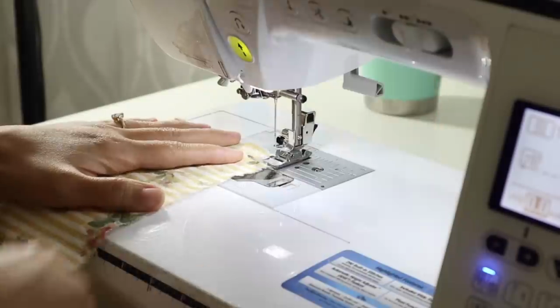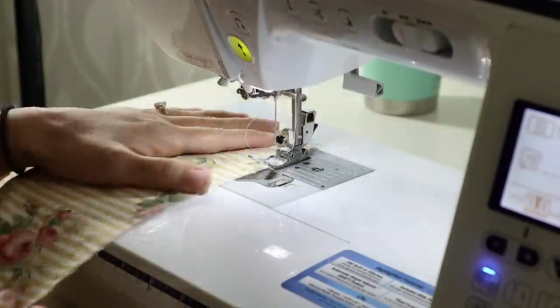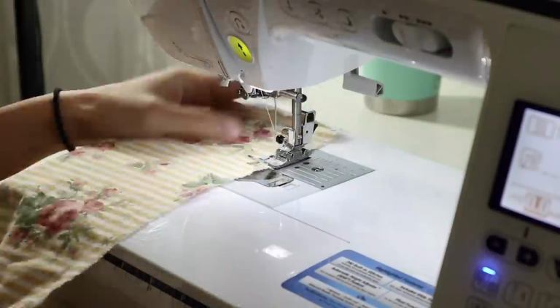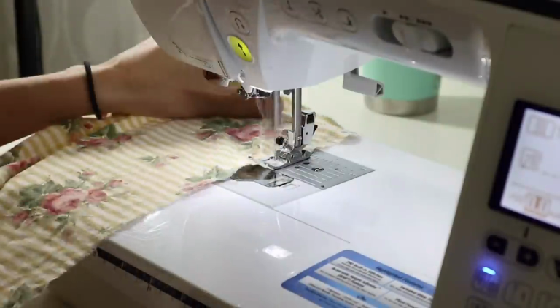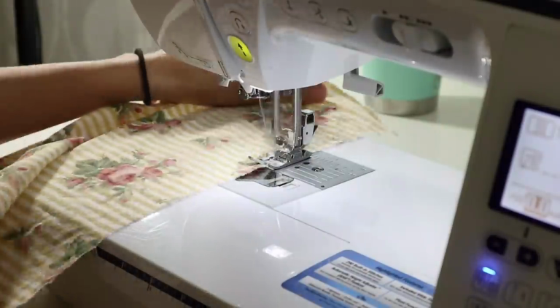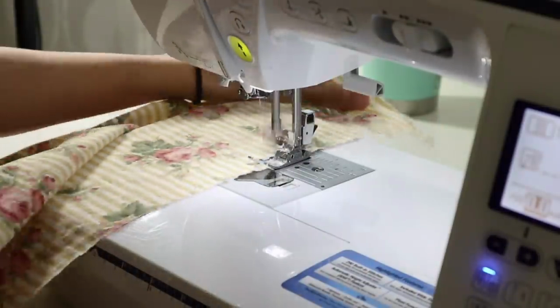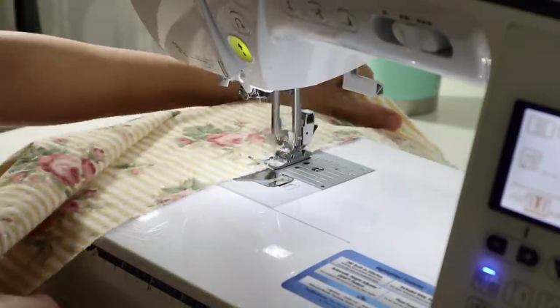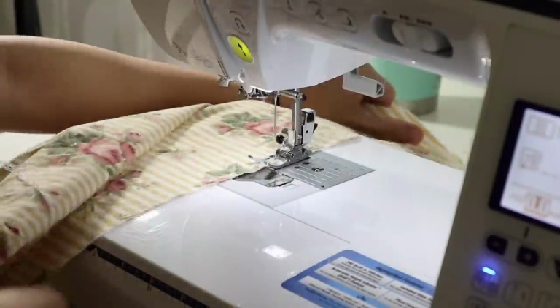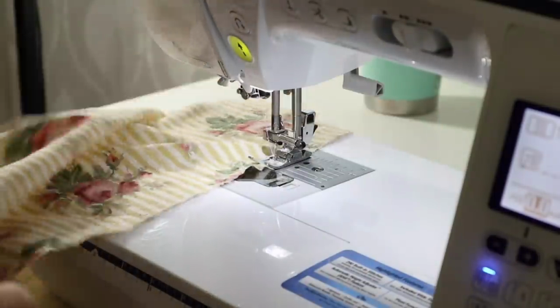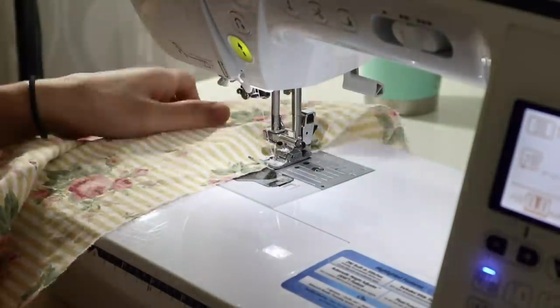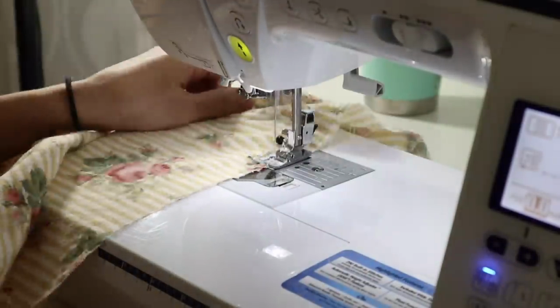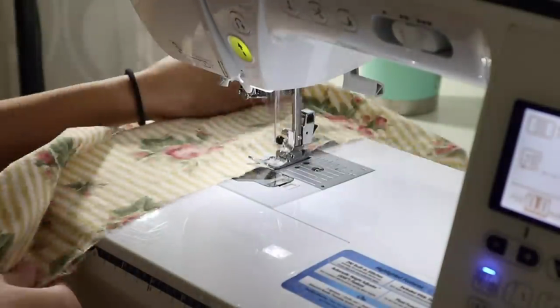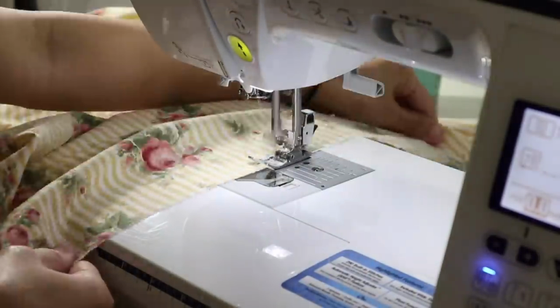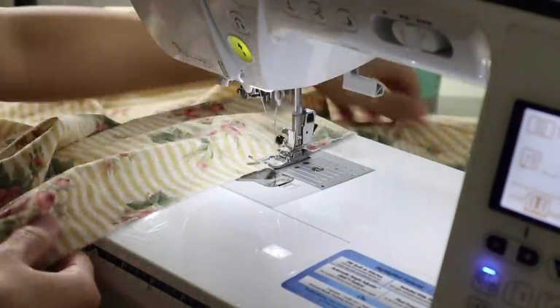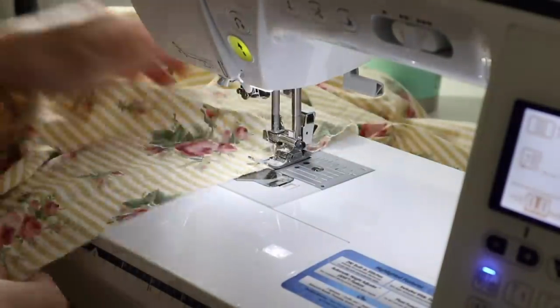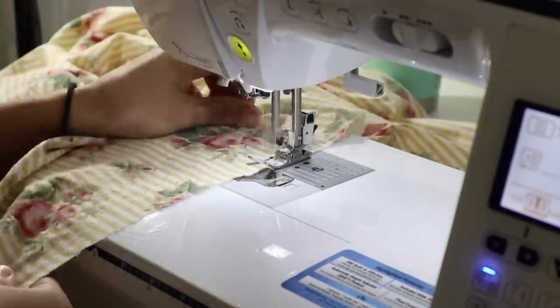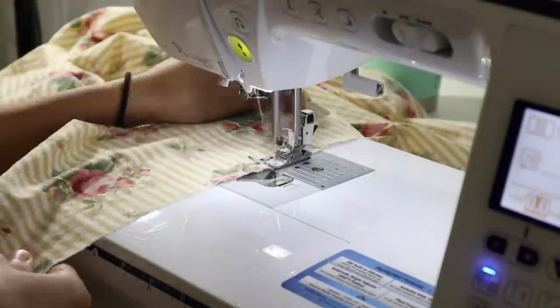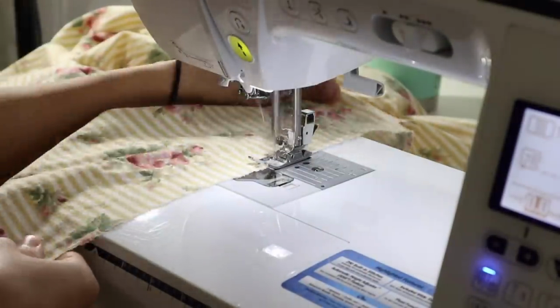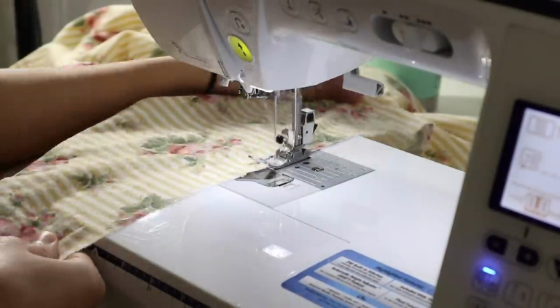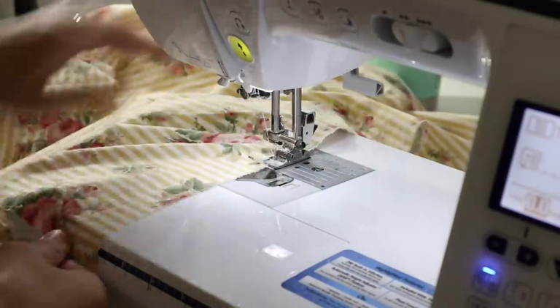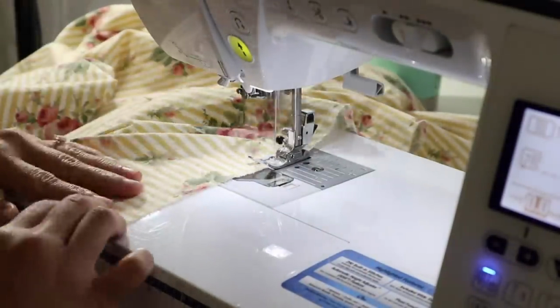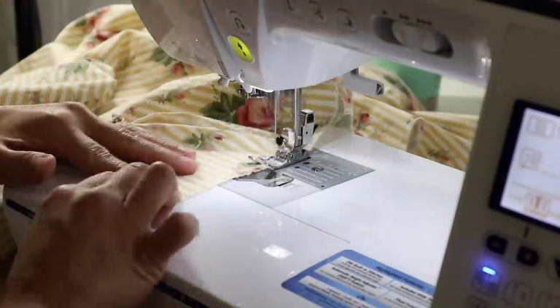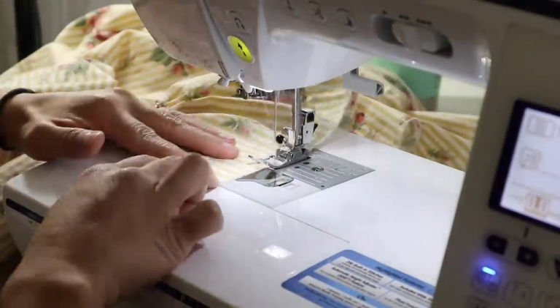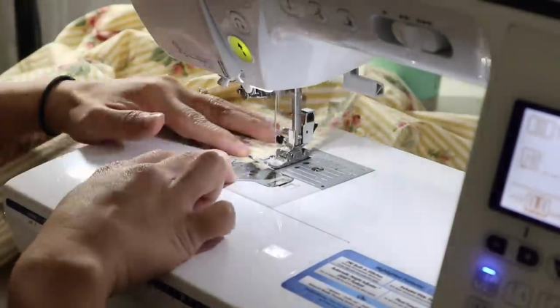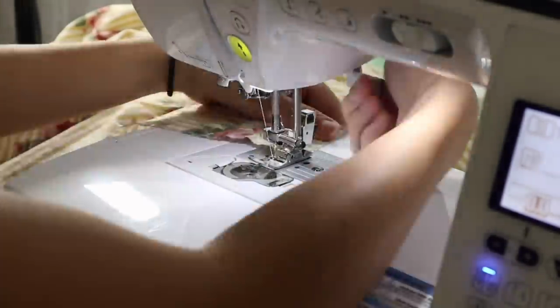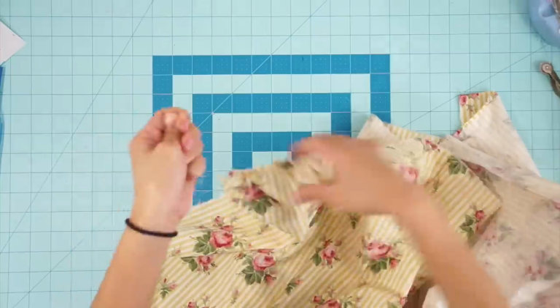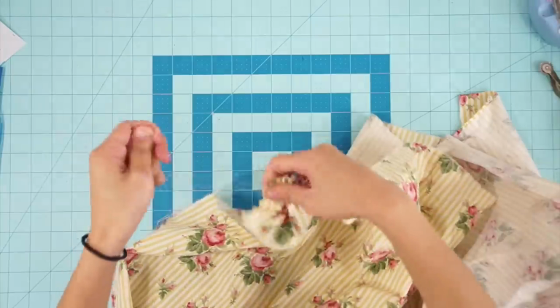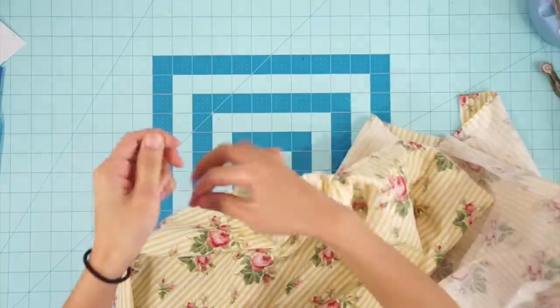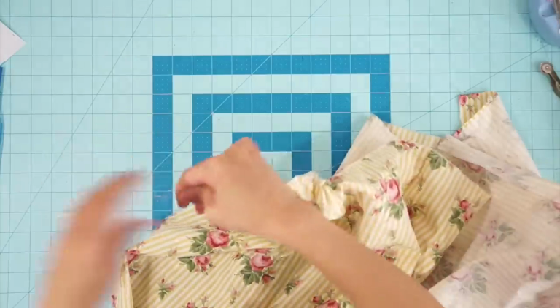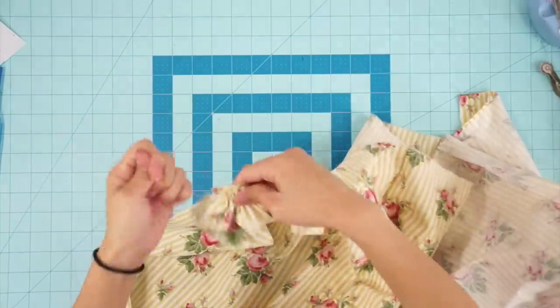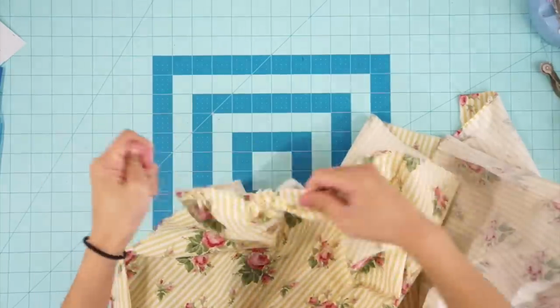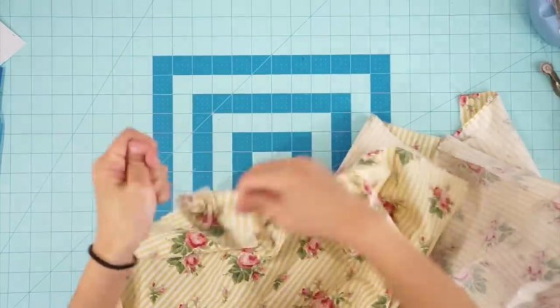Afterward, sew two rows of basting stitch along the top and gather the waist of the skirt.